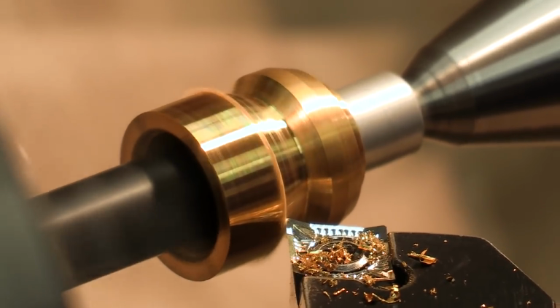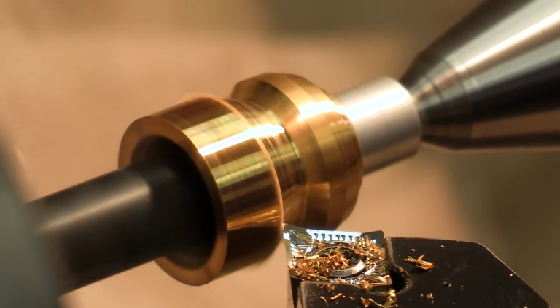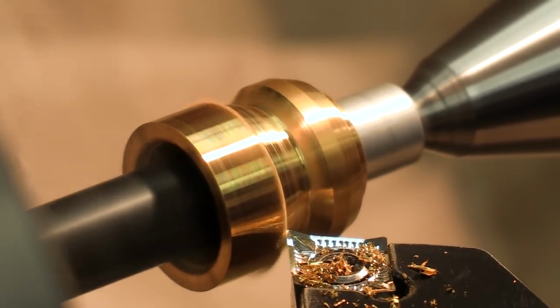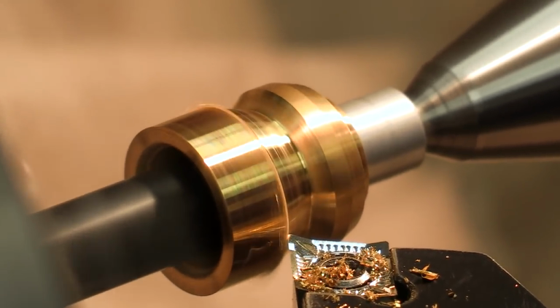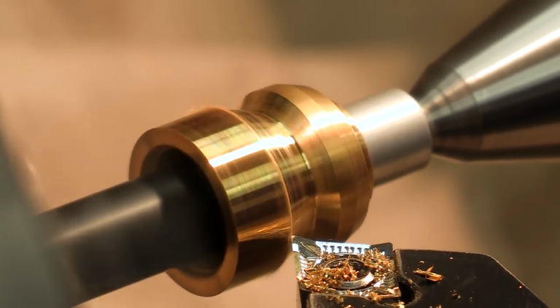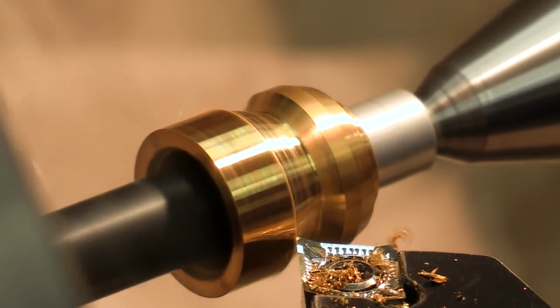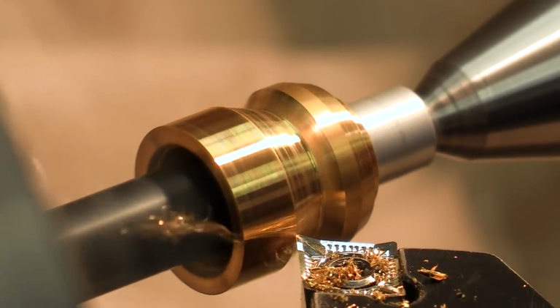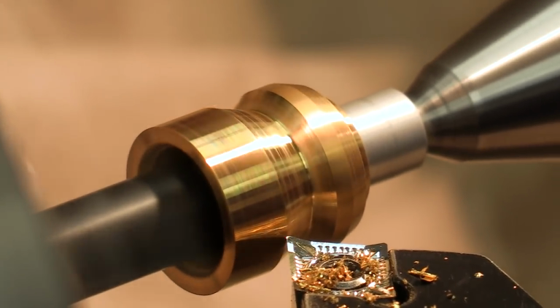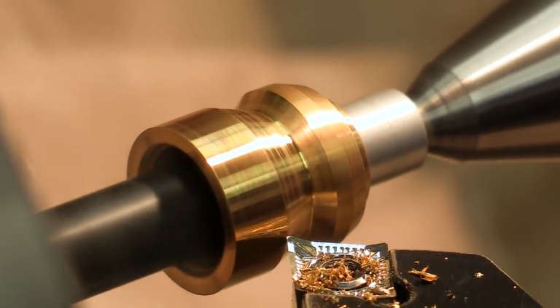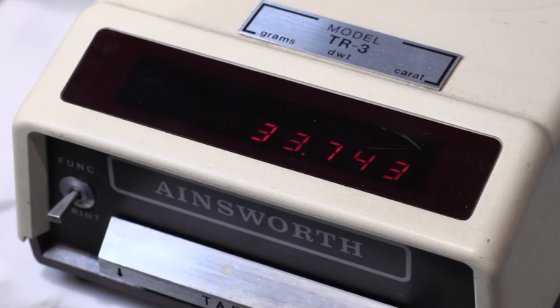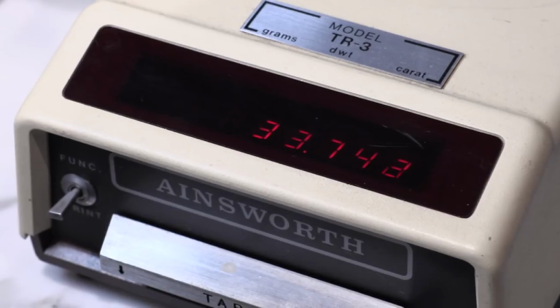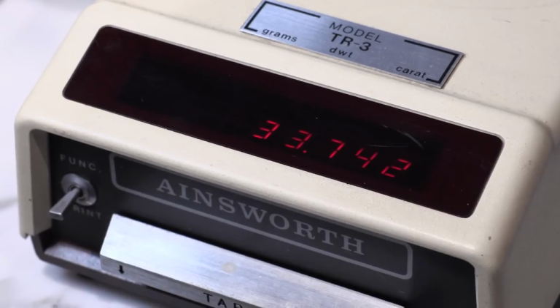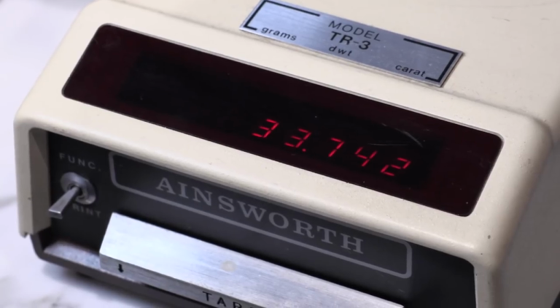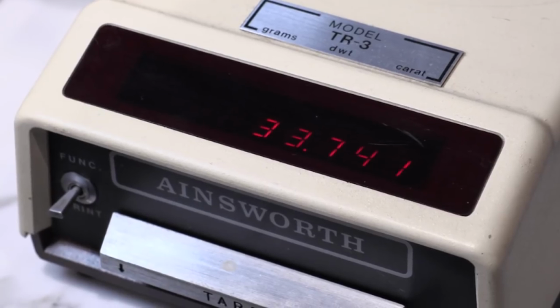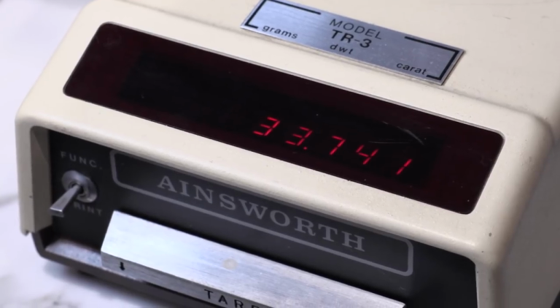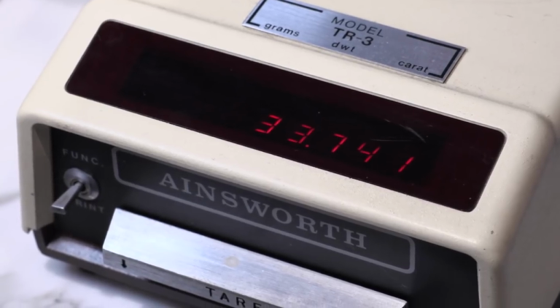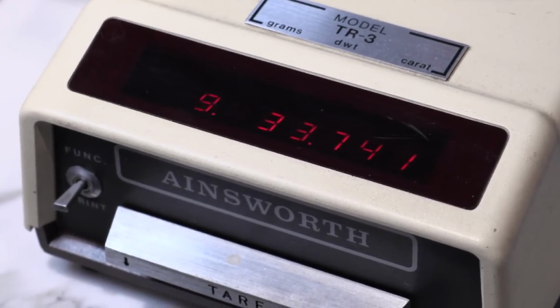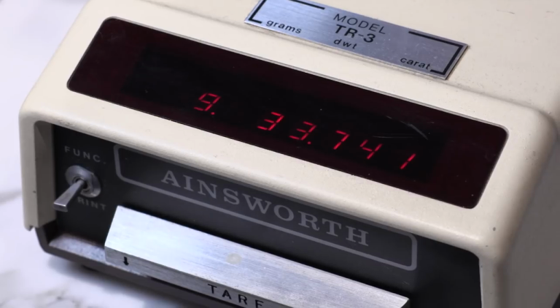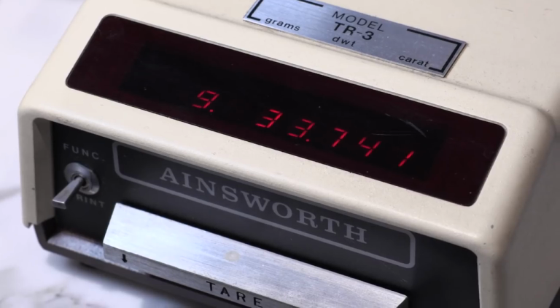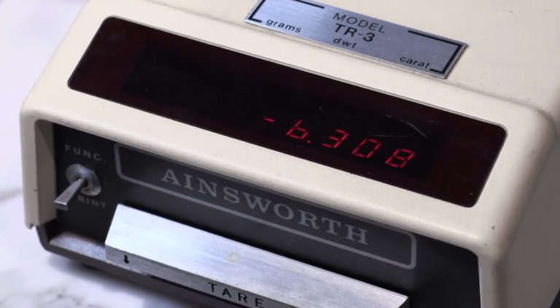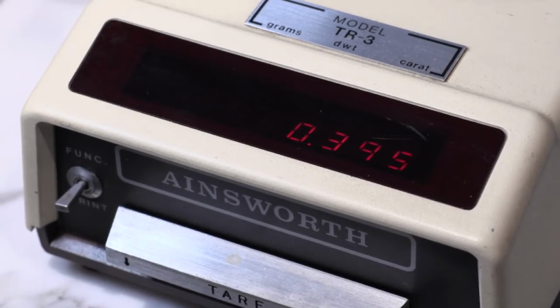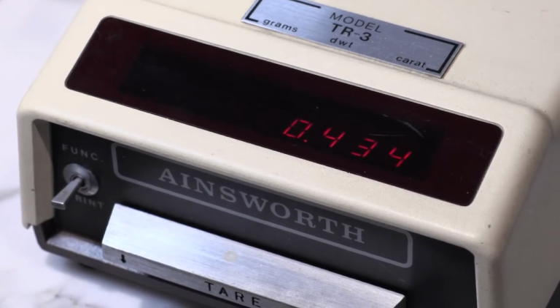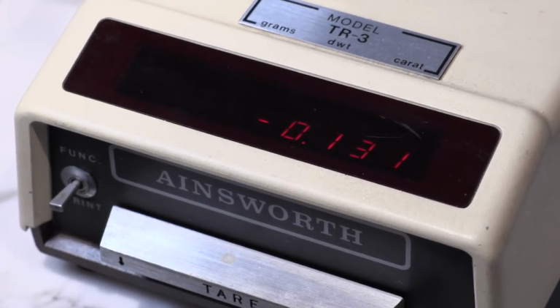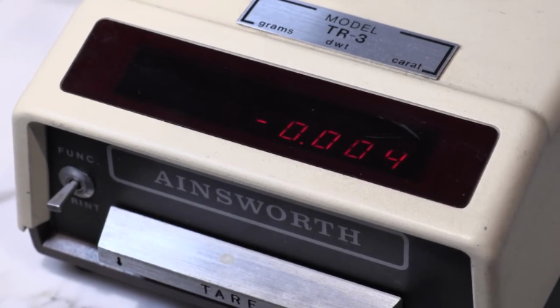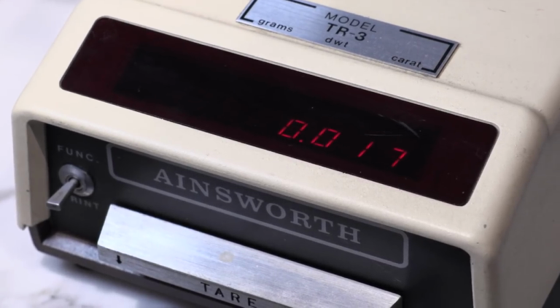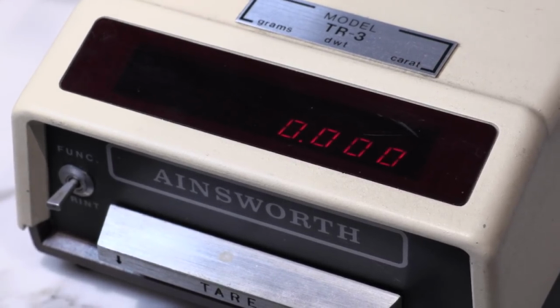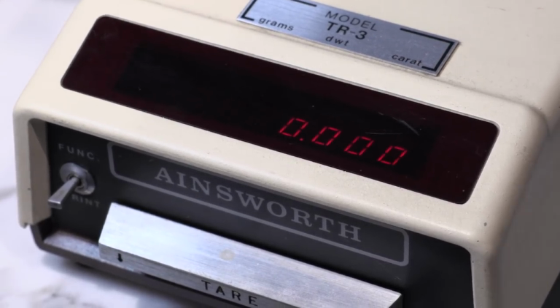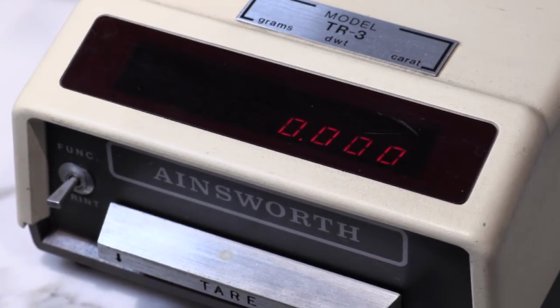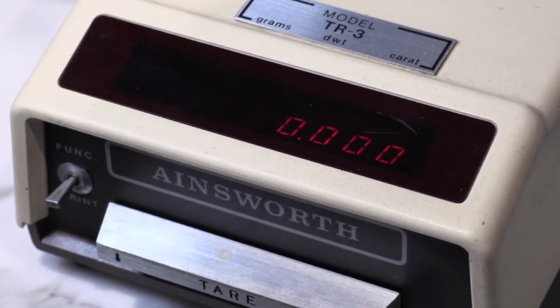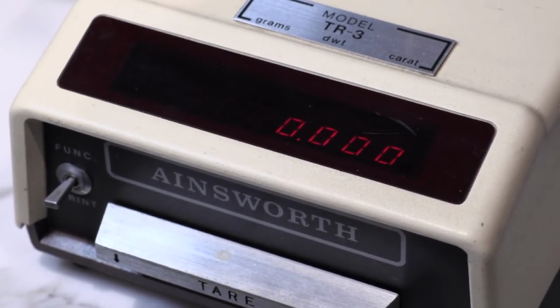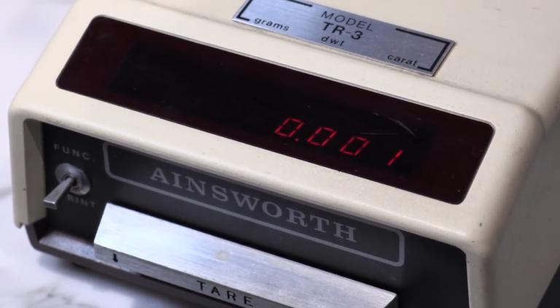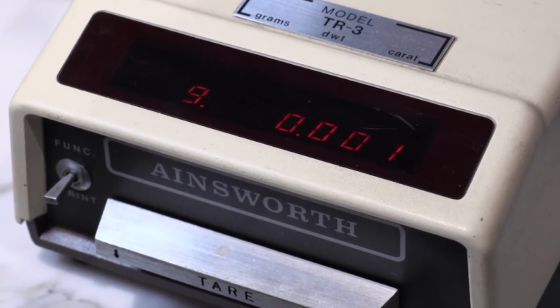The pure silver slug weighs in a little over an ounce and it's worth approximately $20 — and it's also perfect for killing those vampires.